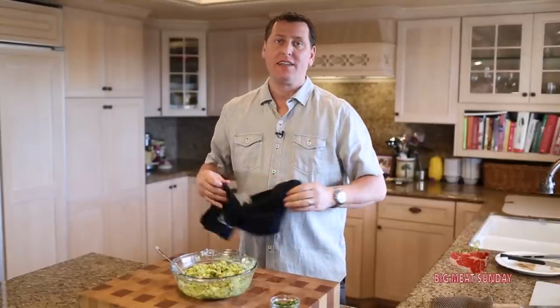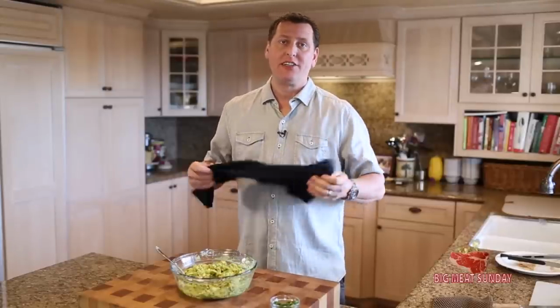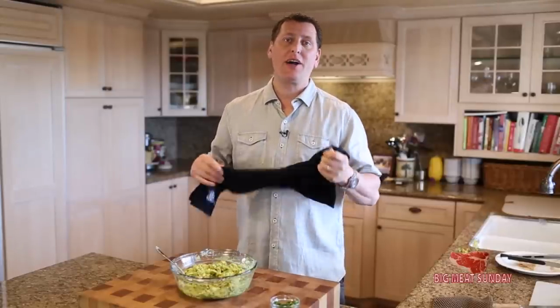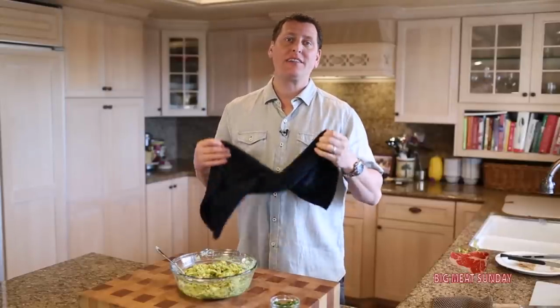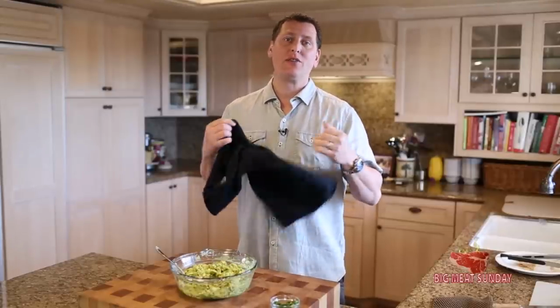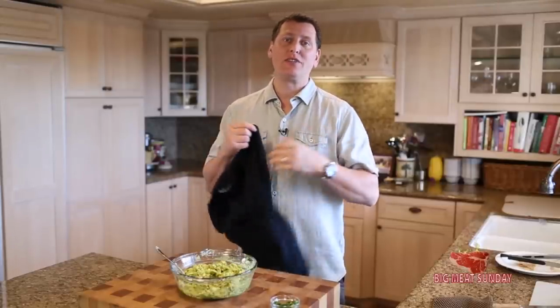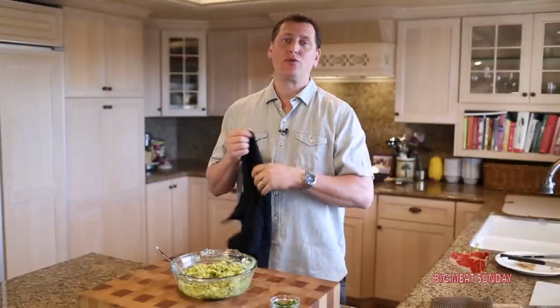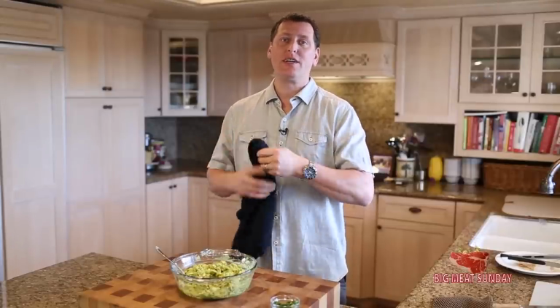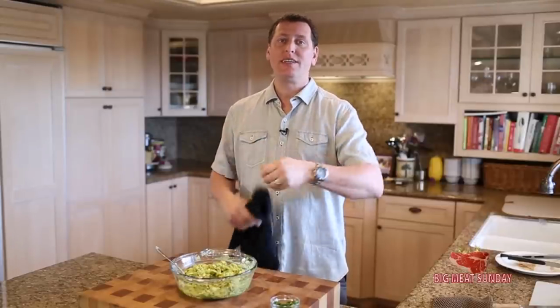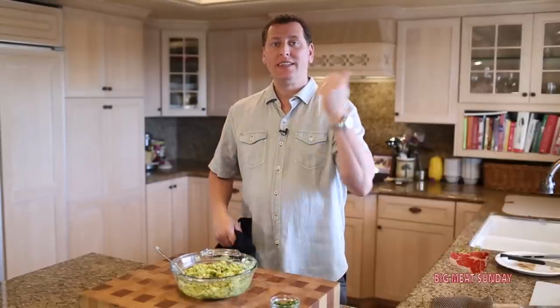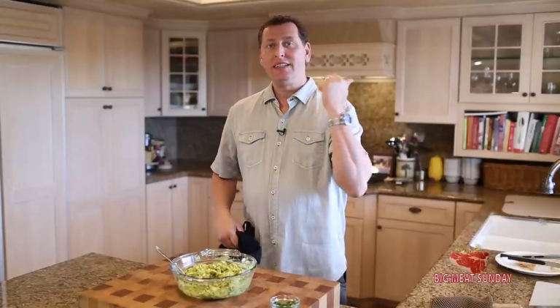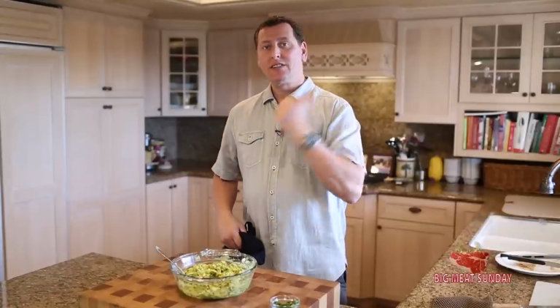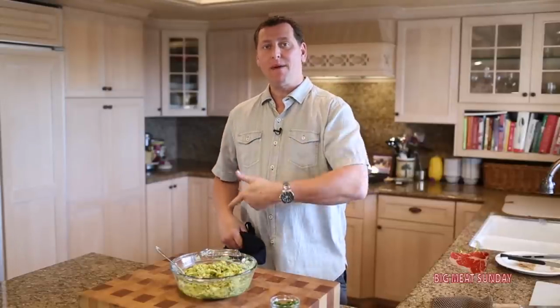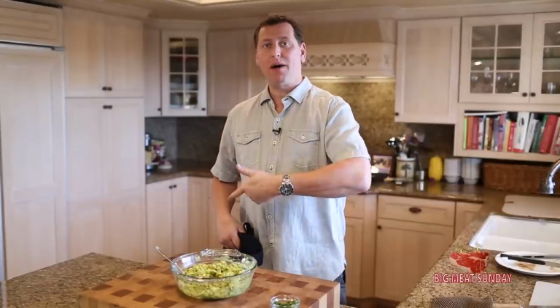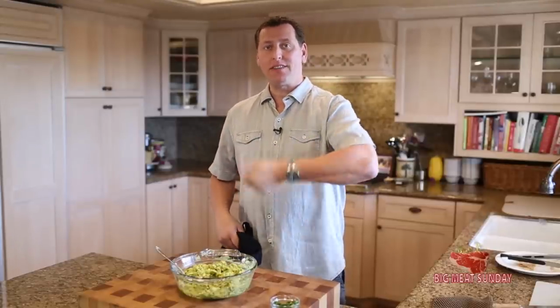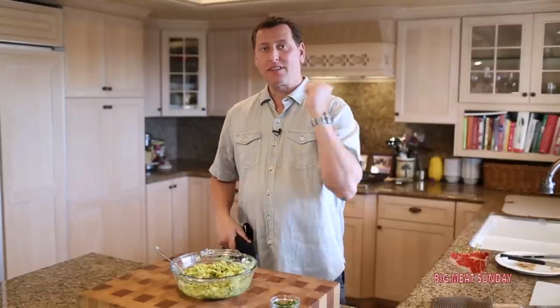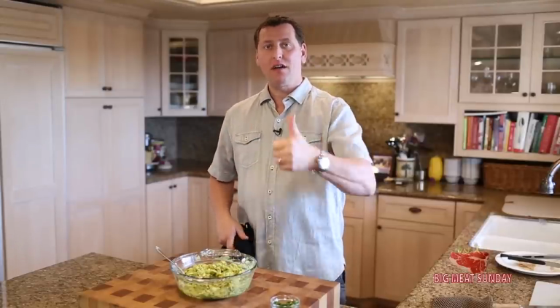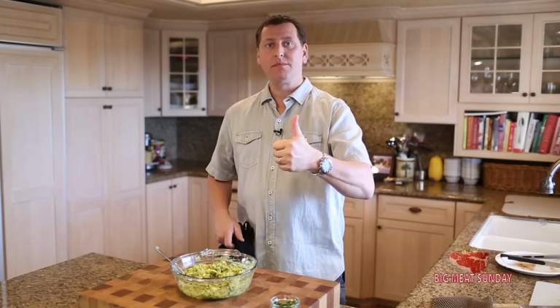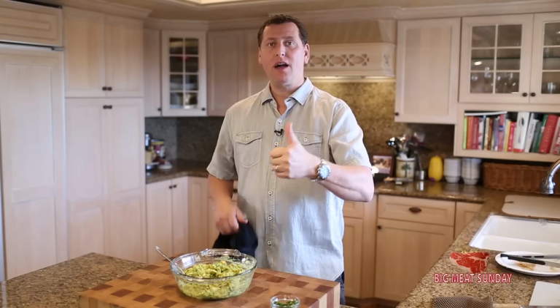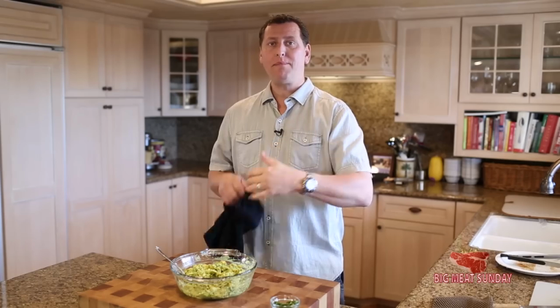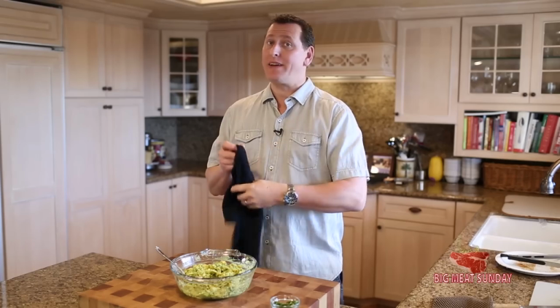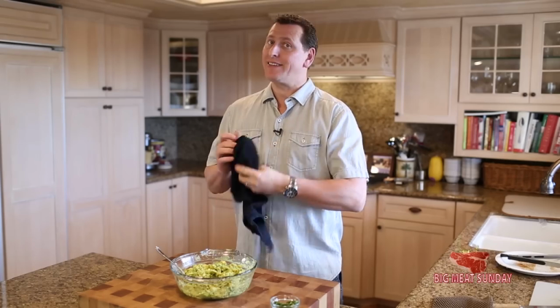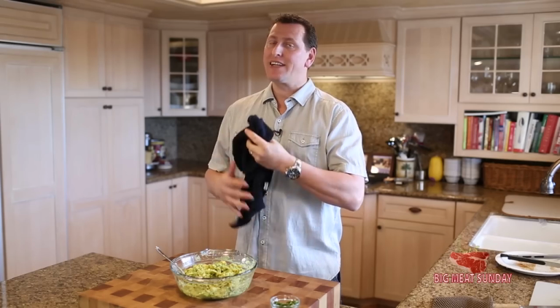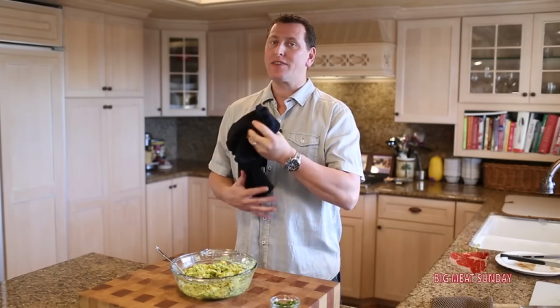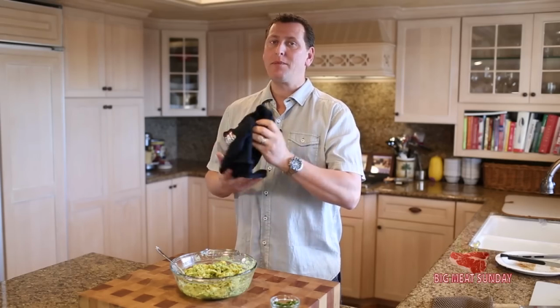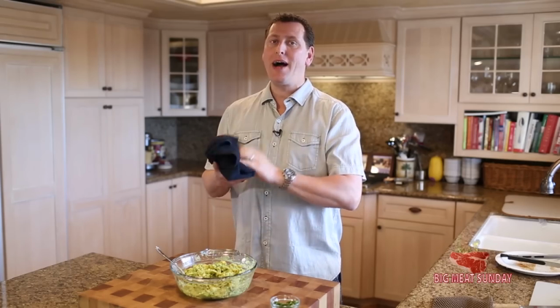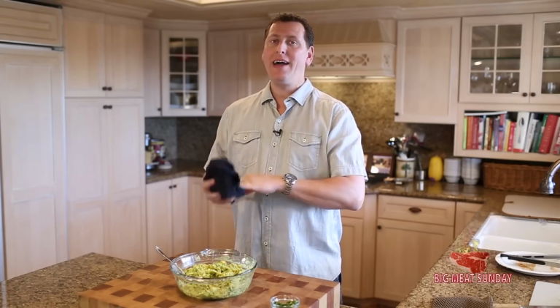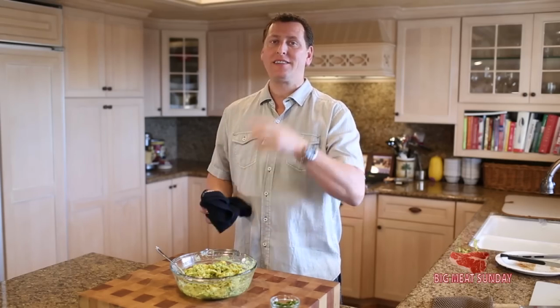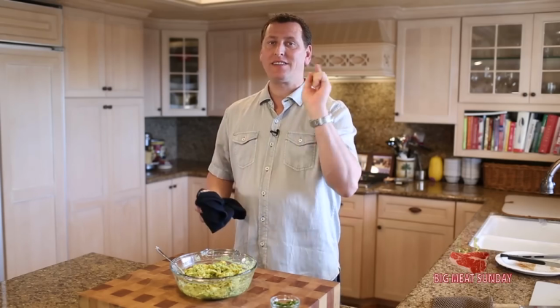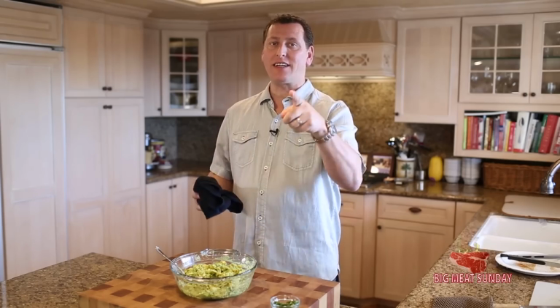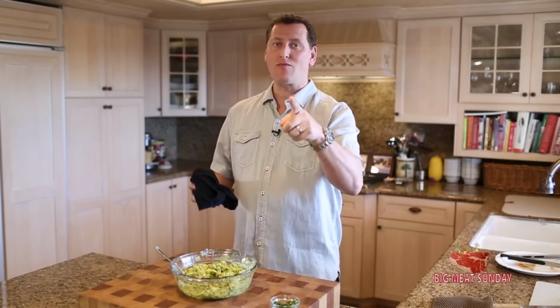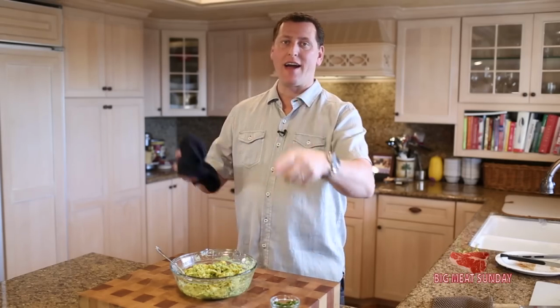You guys know the drill — sub button, thumbs up, and thanks for coming by. Stick around.